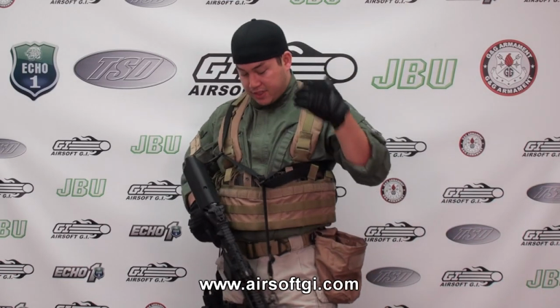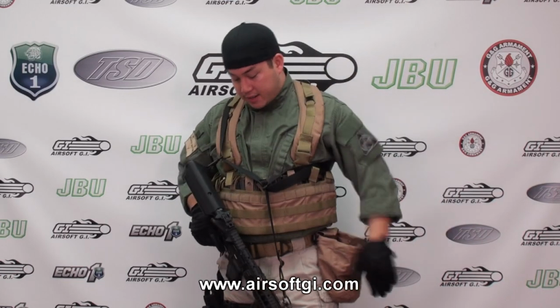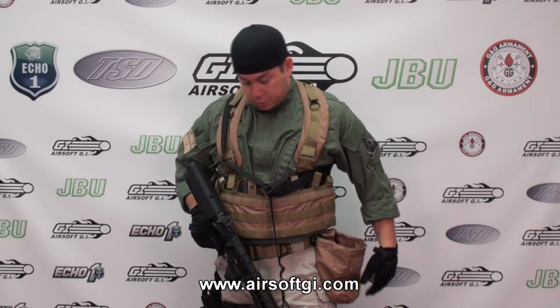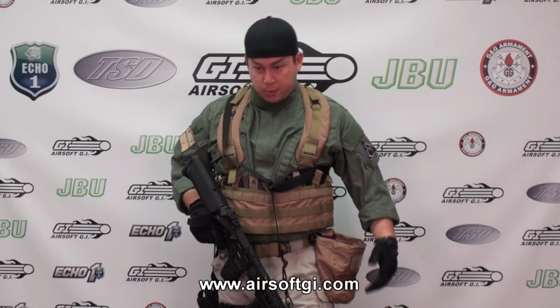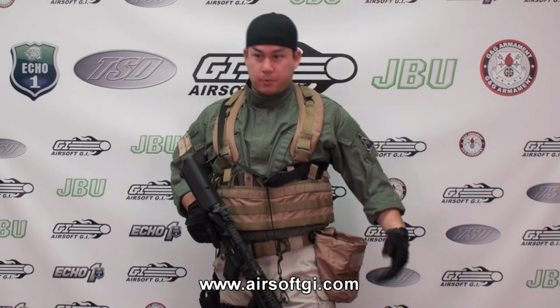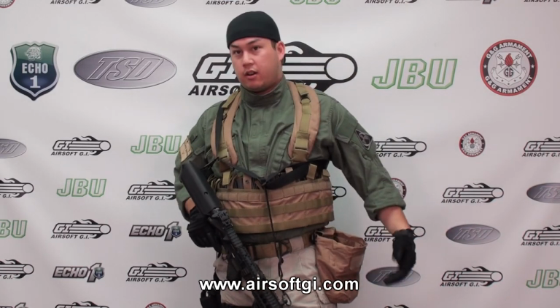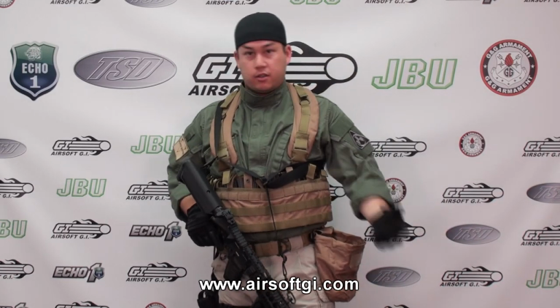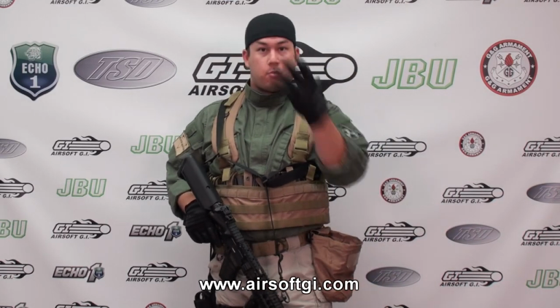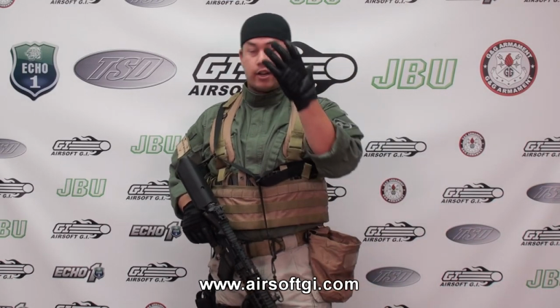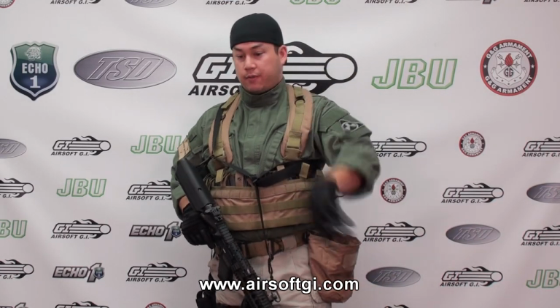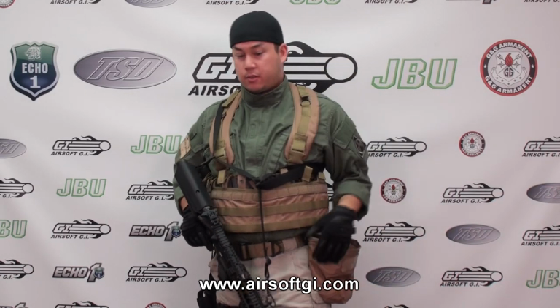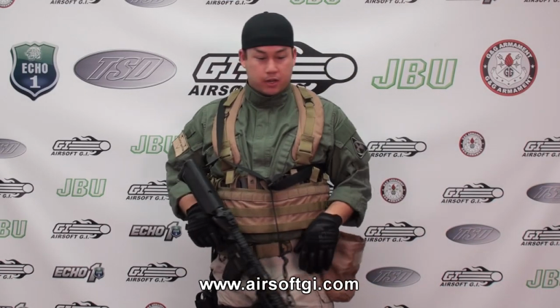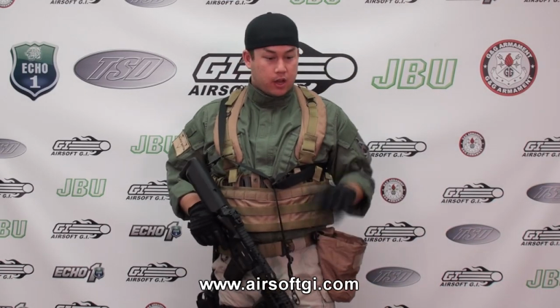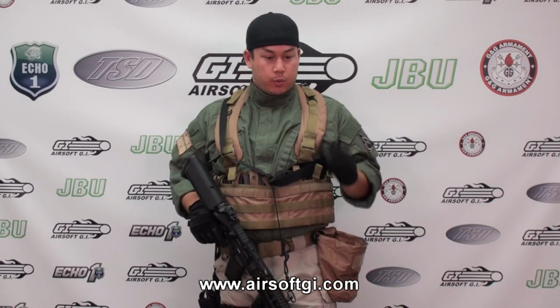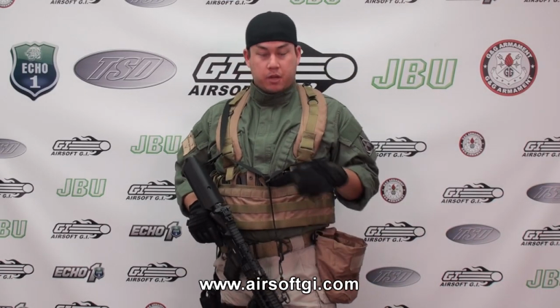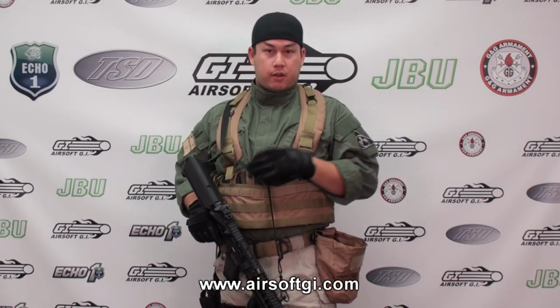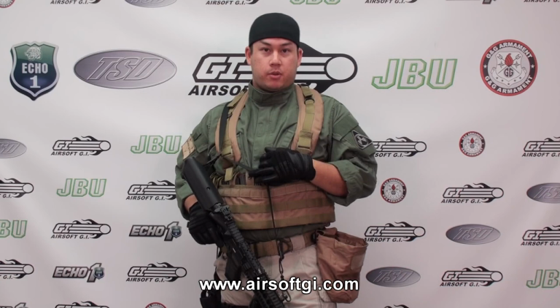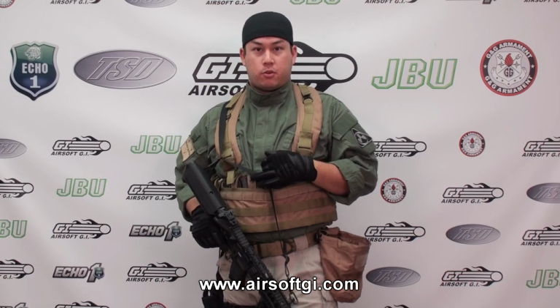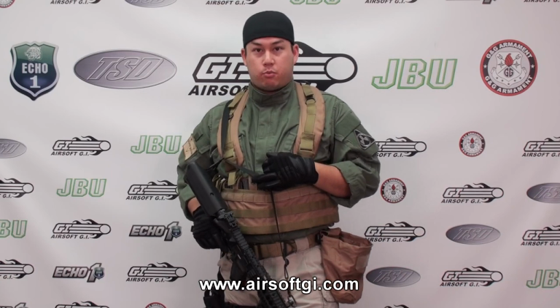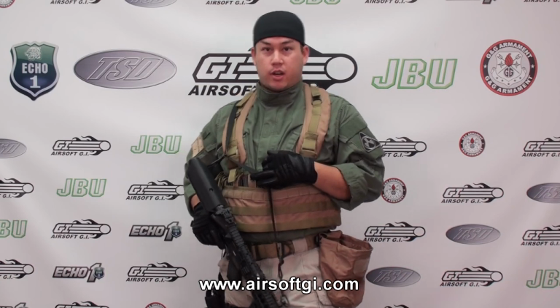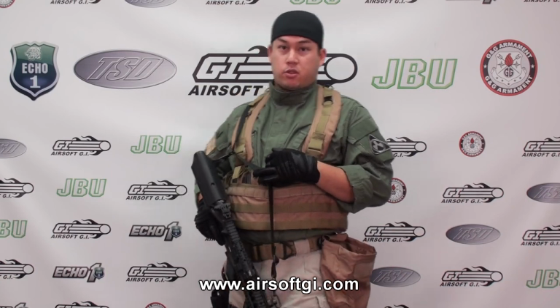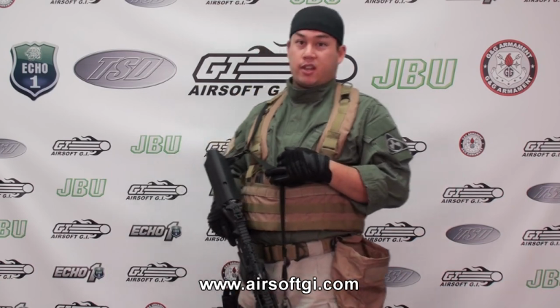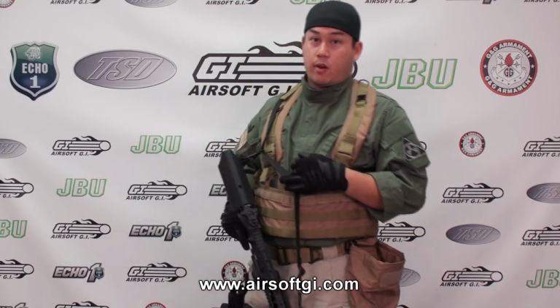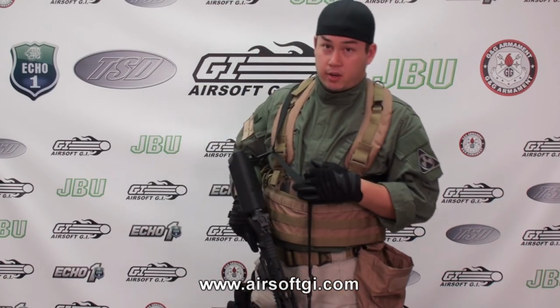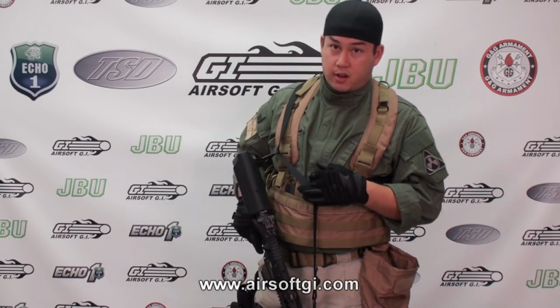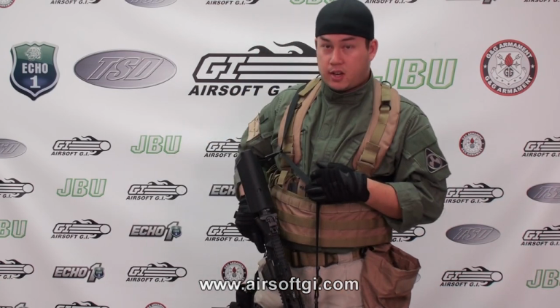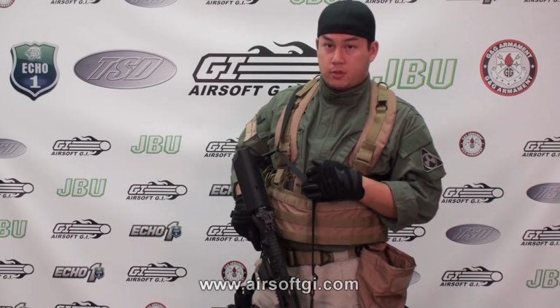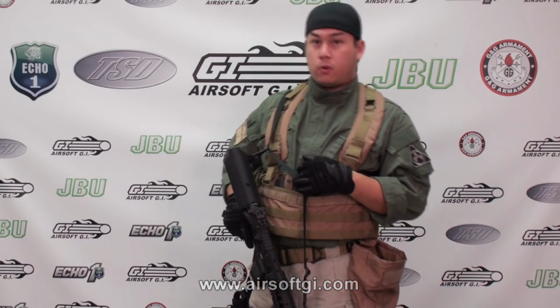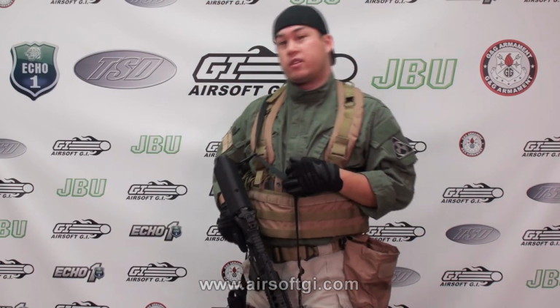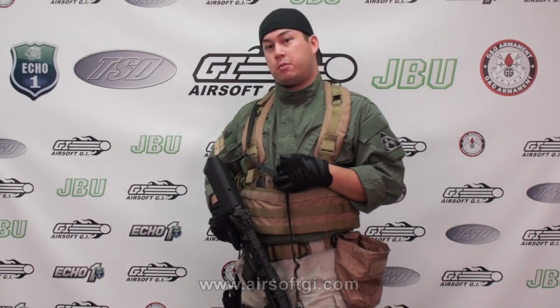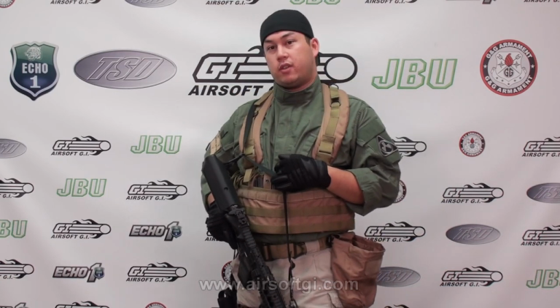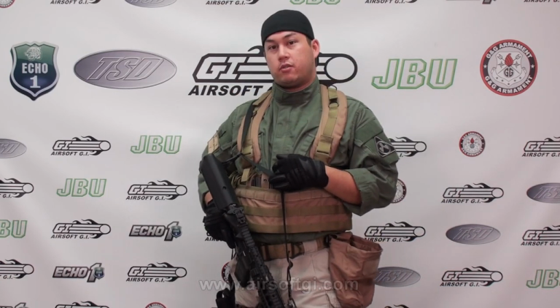That is pretty much my gear head-to-toe minus my face mask. When we get back from this commercial break, I'm going to show you guys how I rigged the gun cameras for the CQB videos.